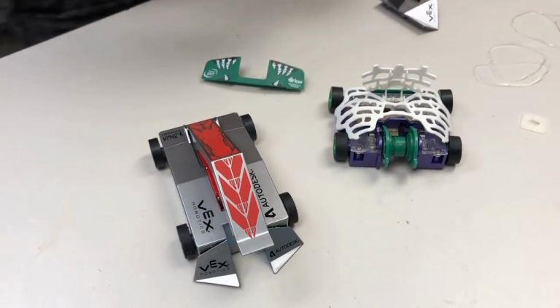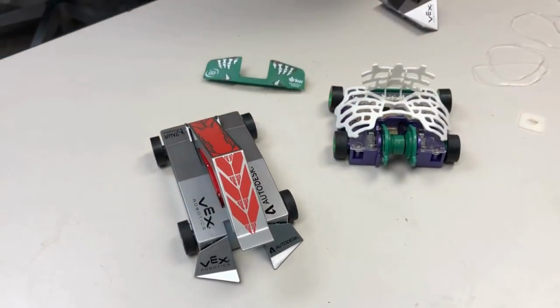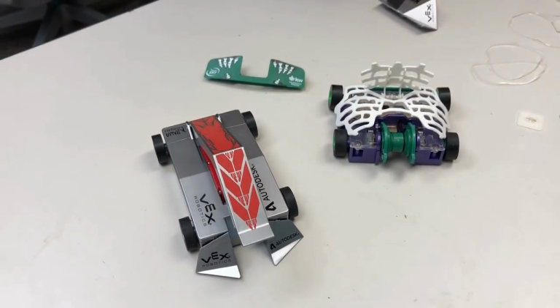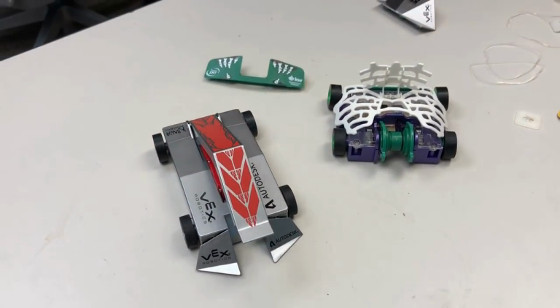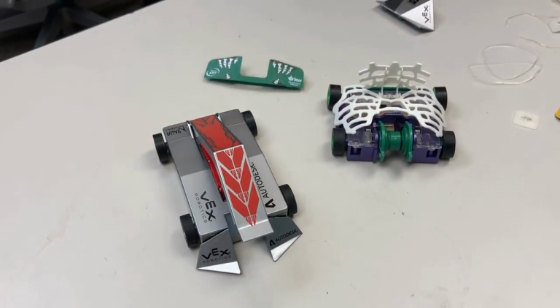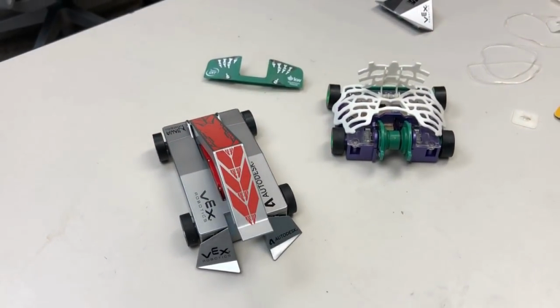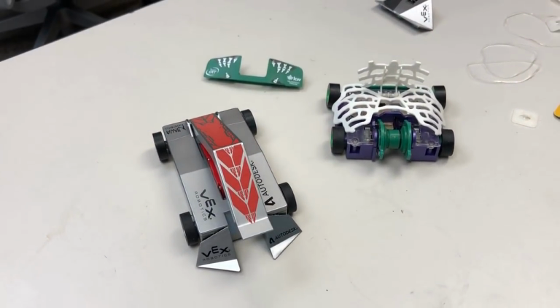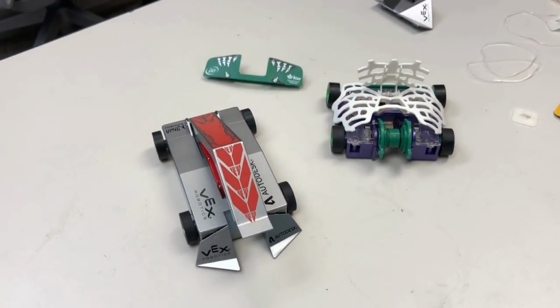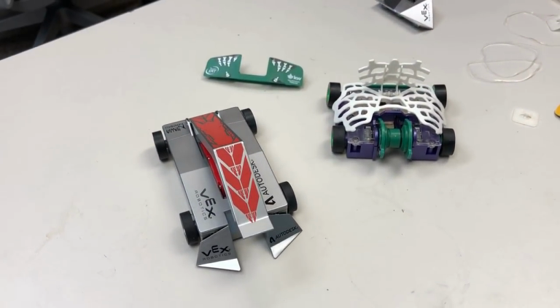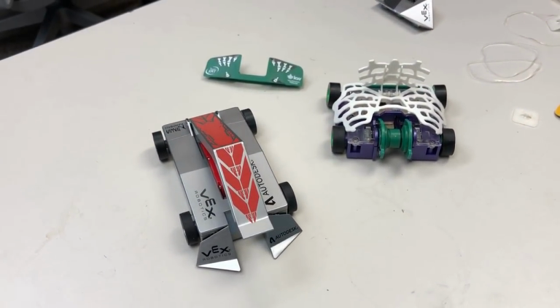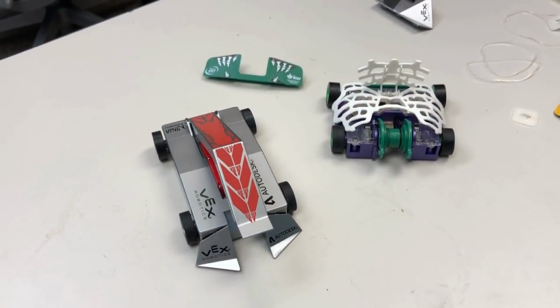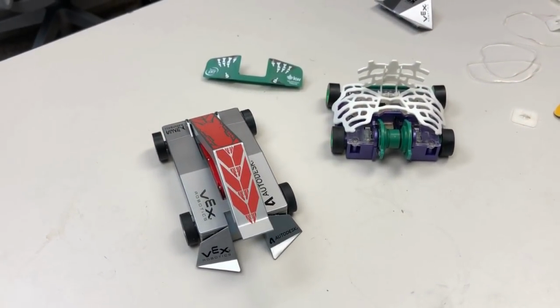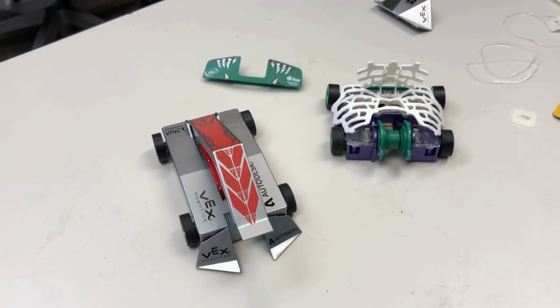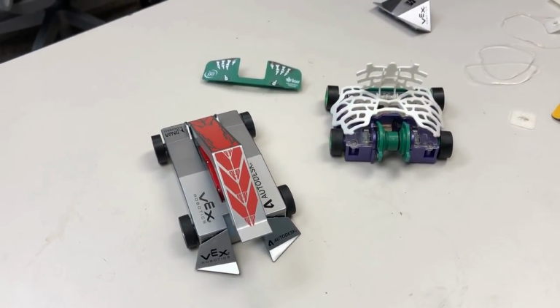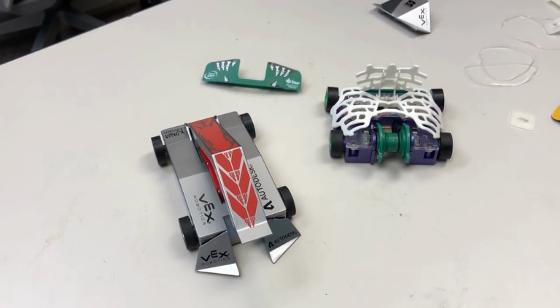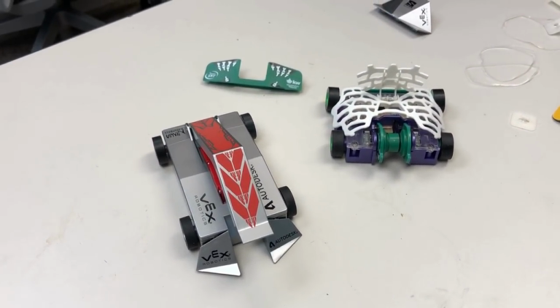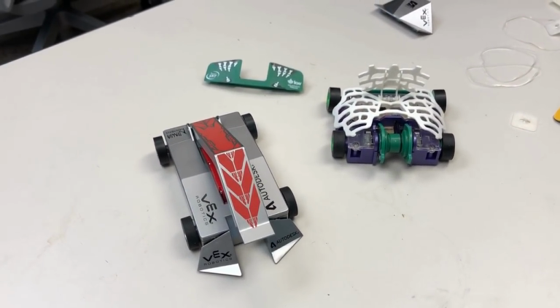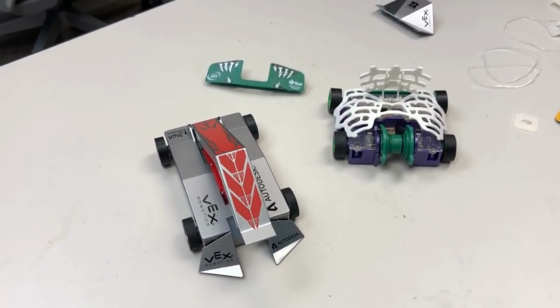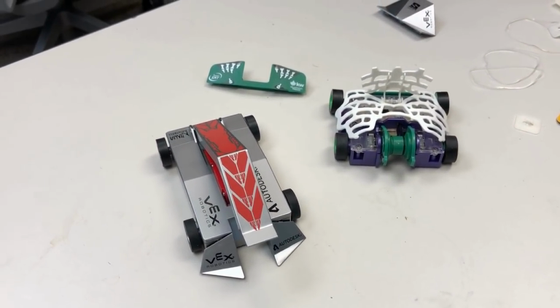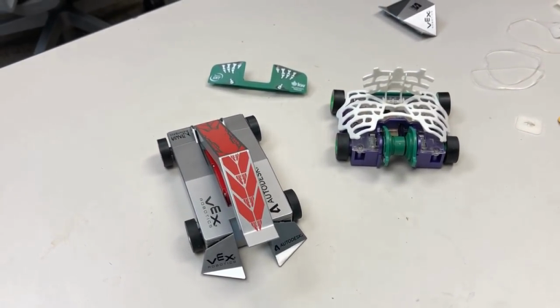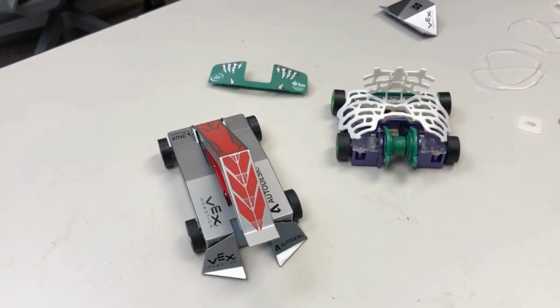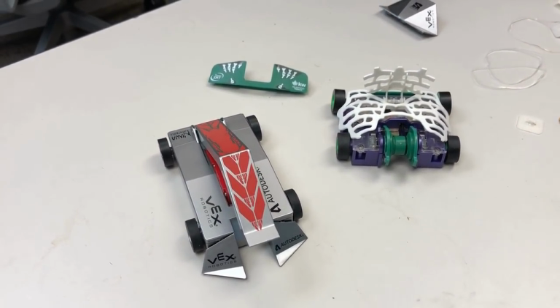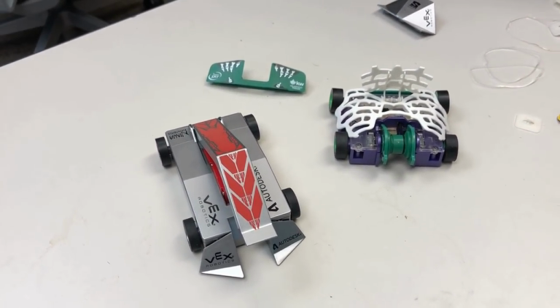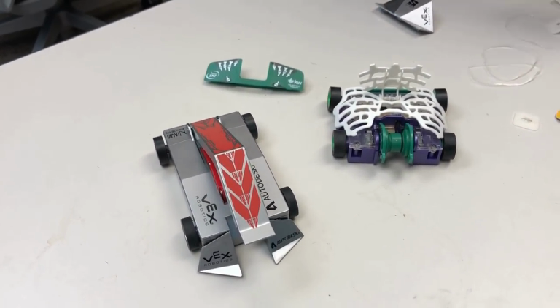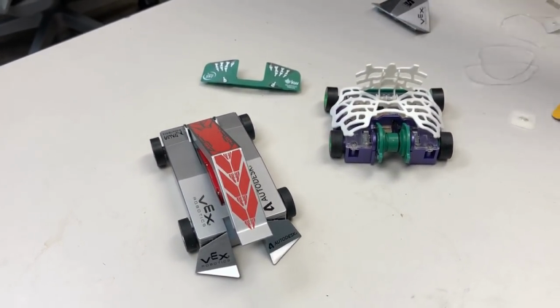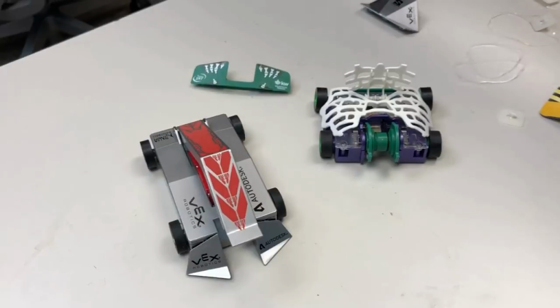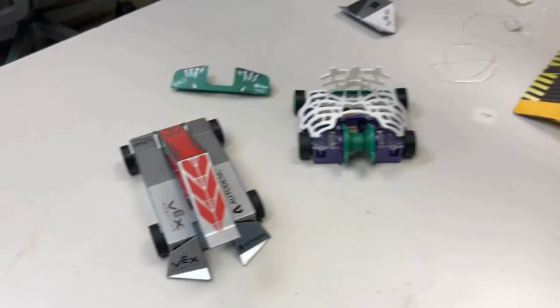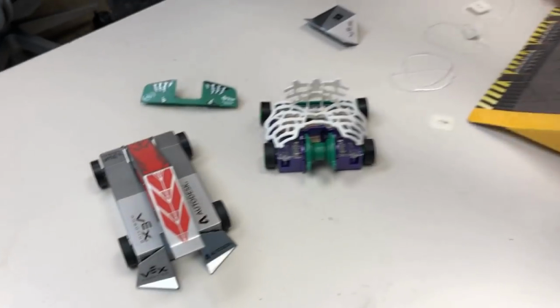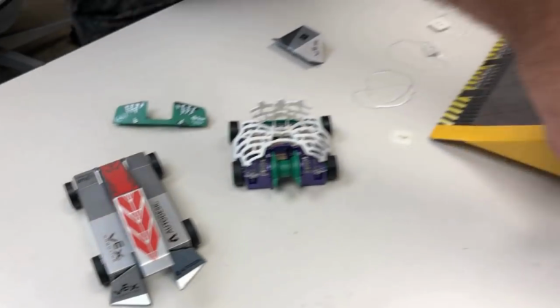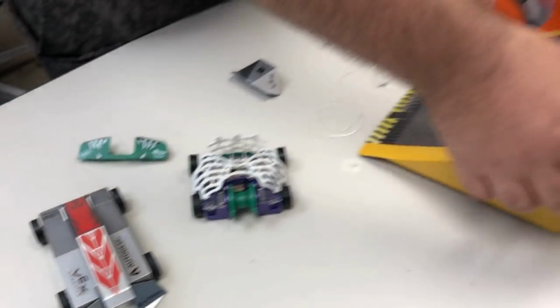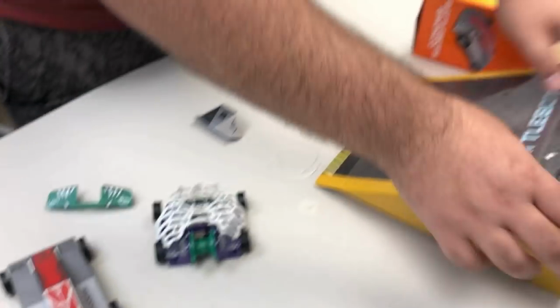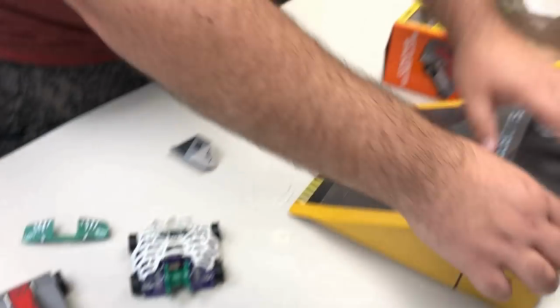Ooh, it comes with batteries — batteries included! I'm going to play with them right now.